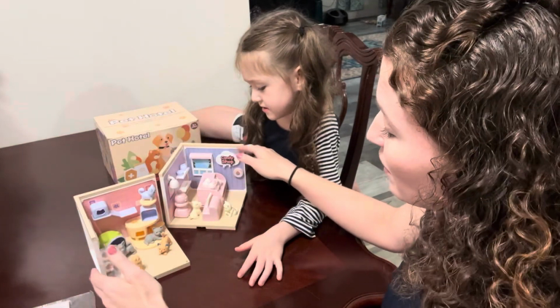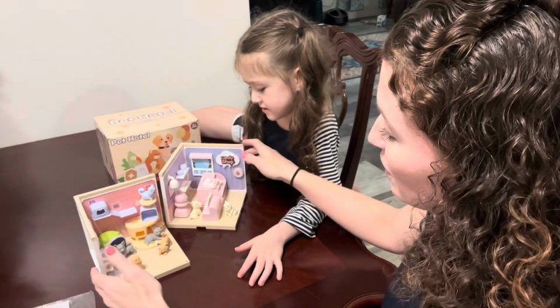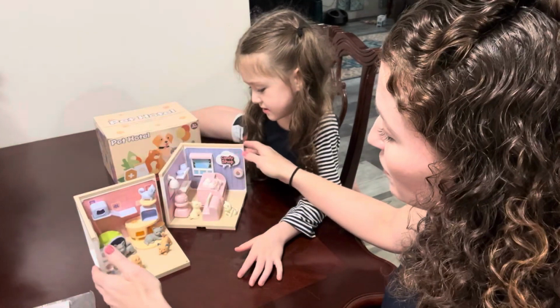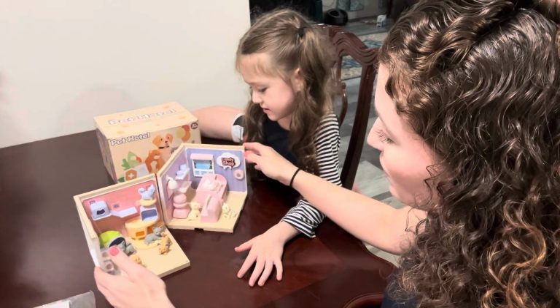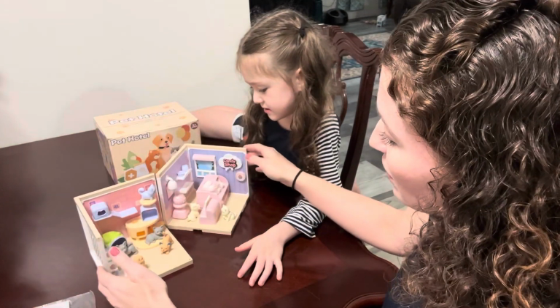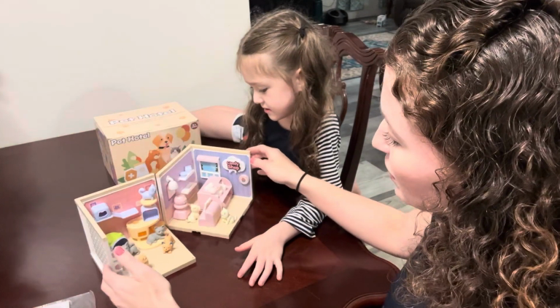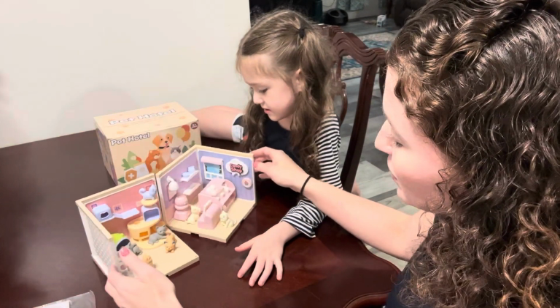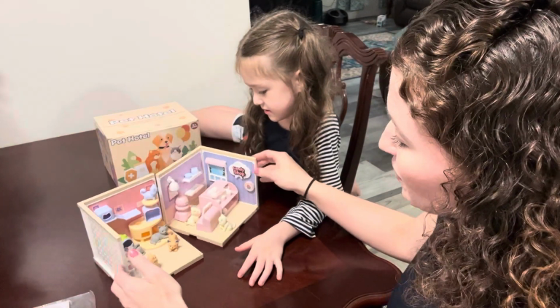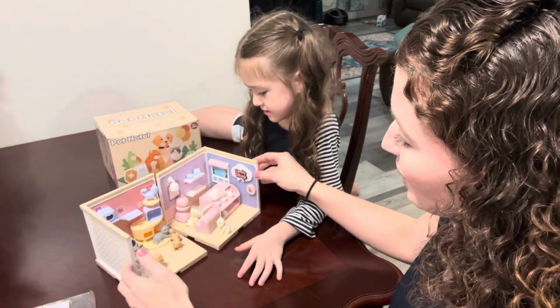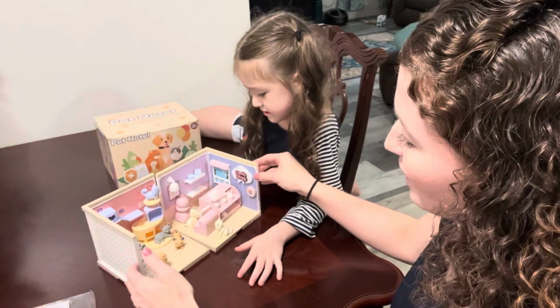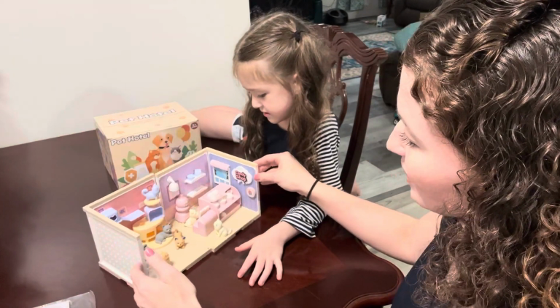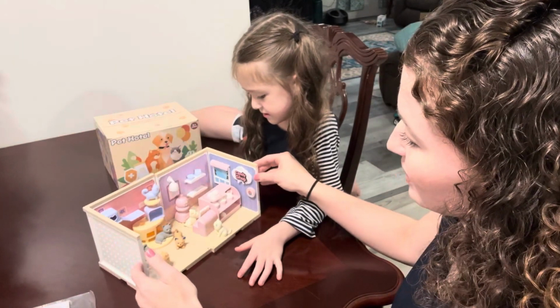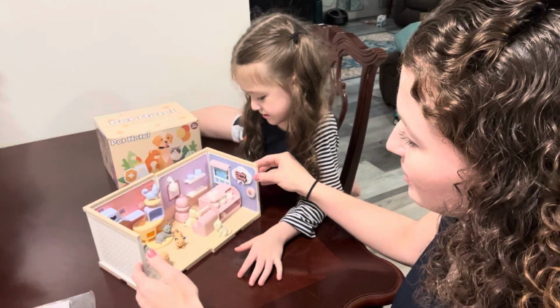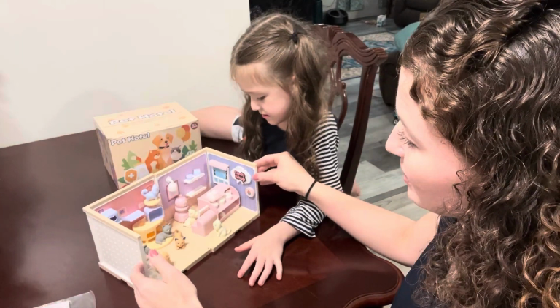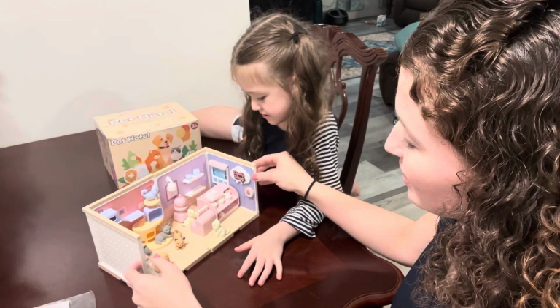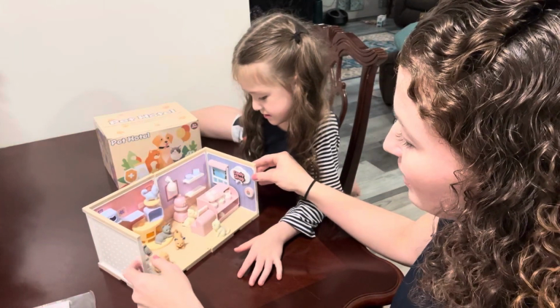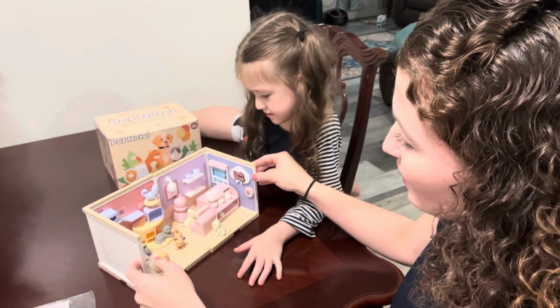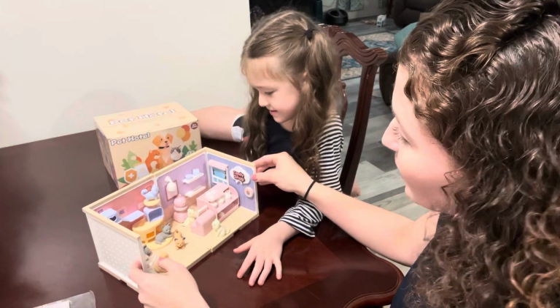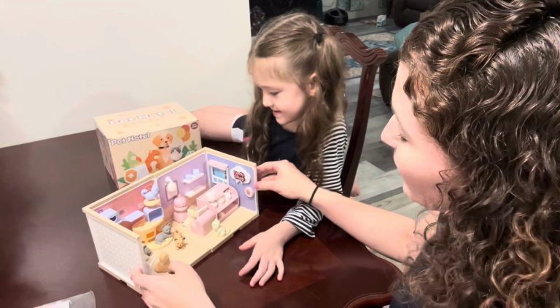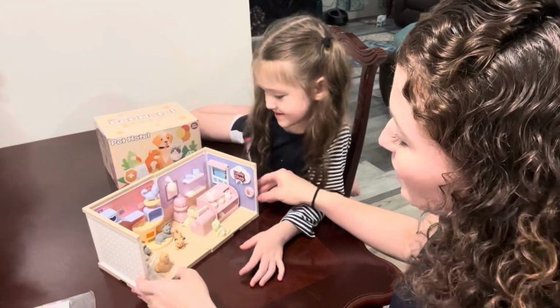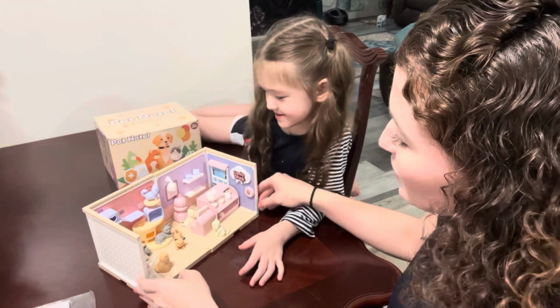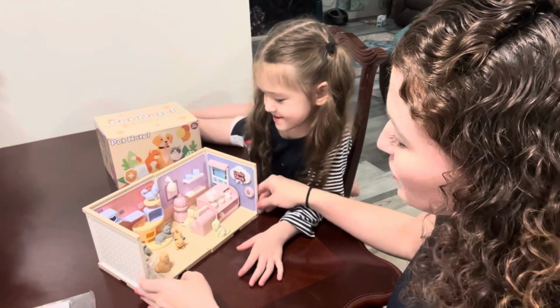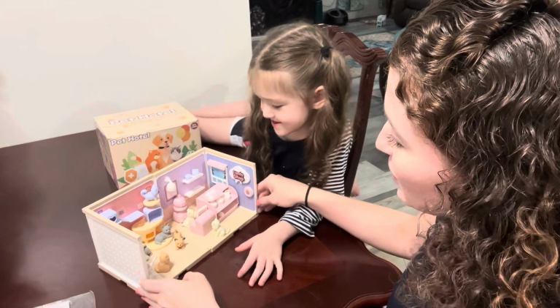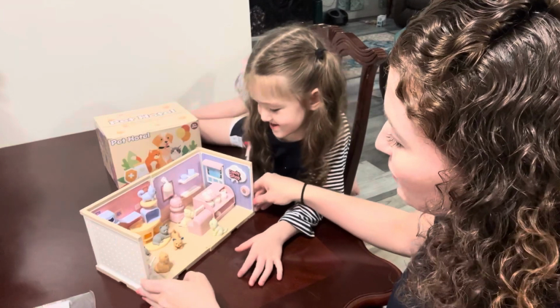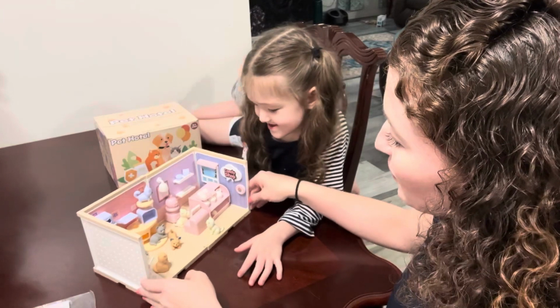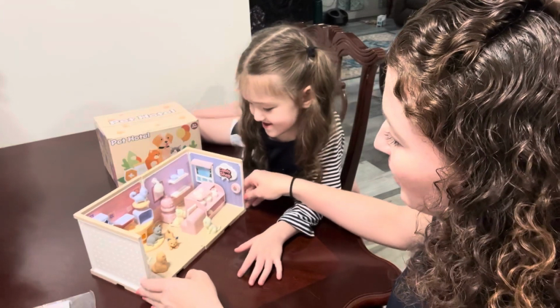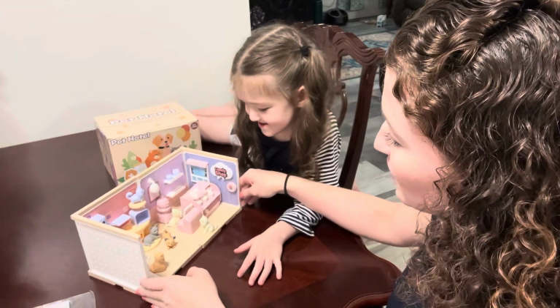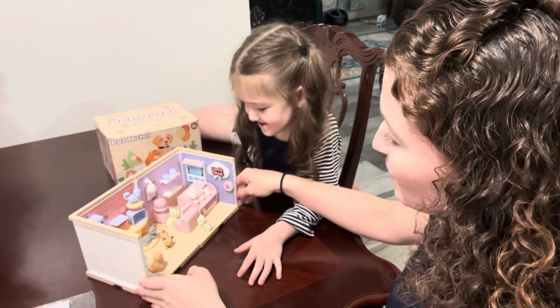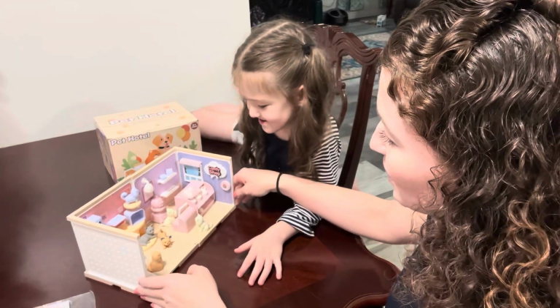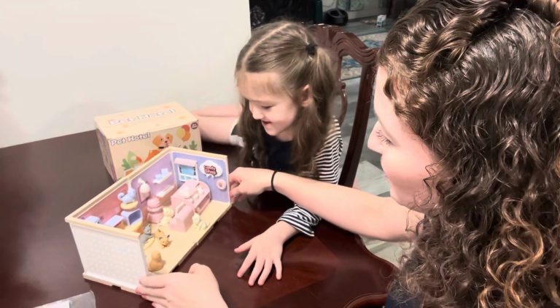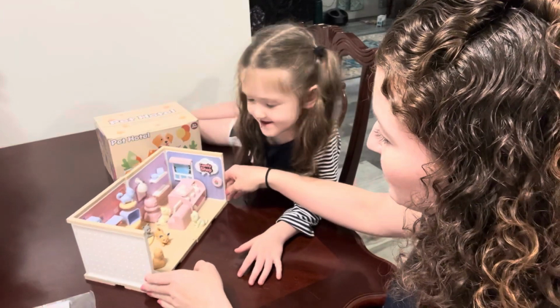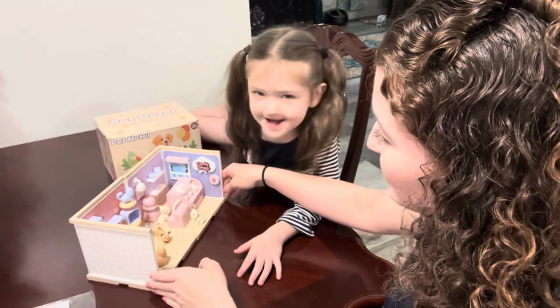You can also connect these together, so there are different ways you can use this.